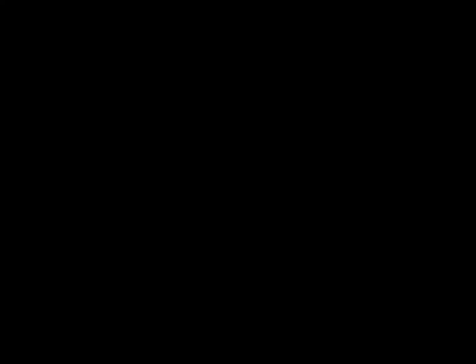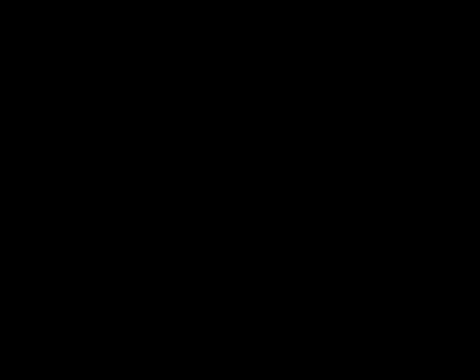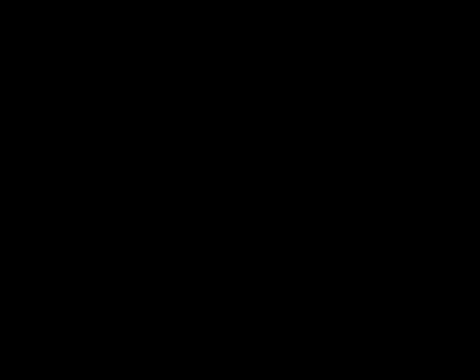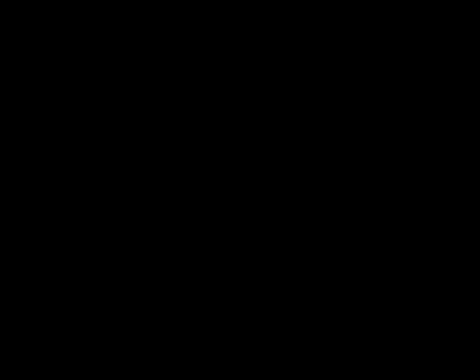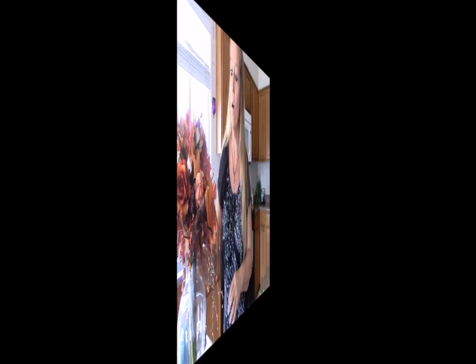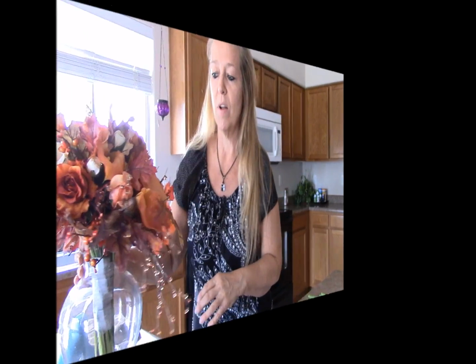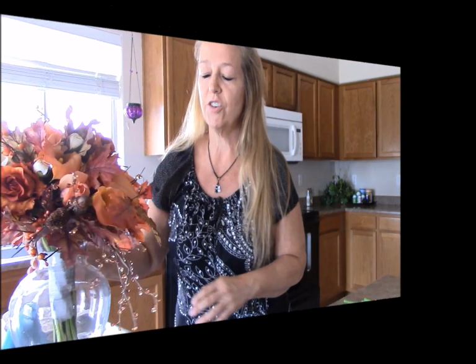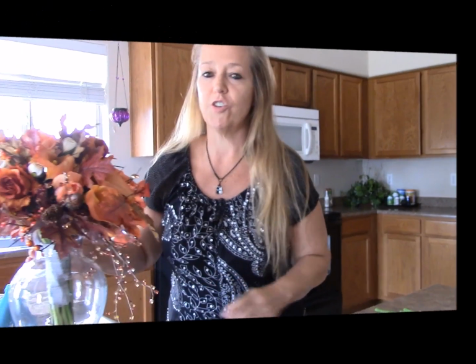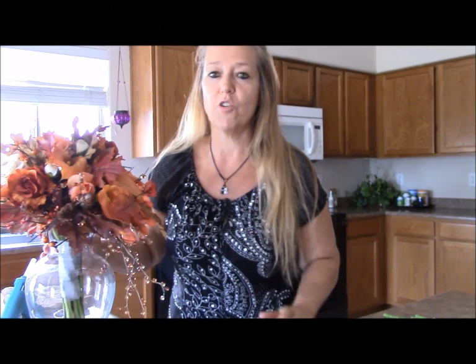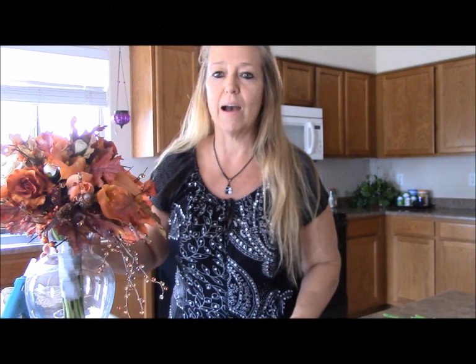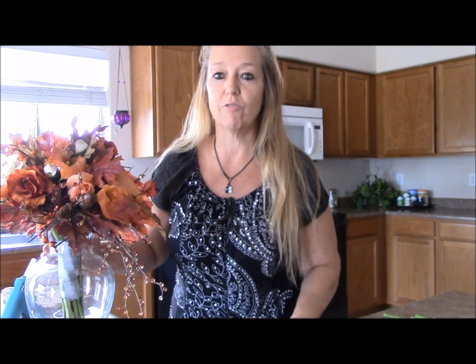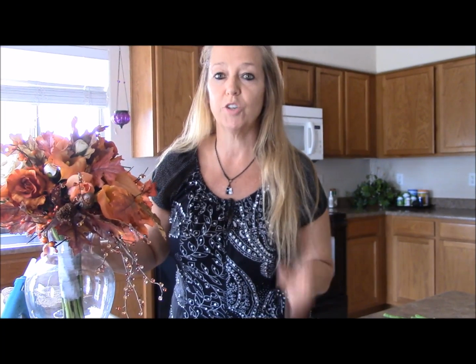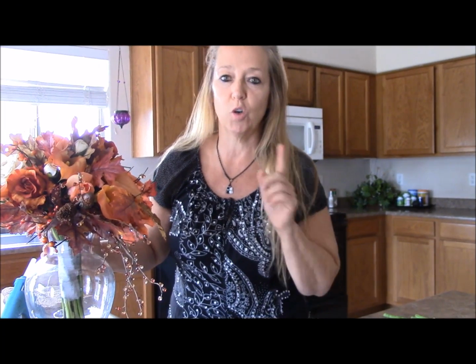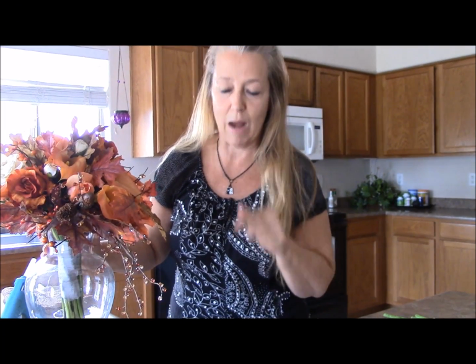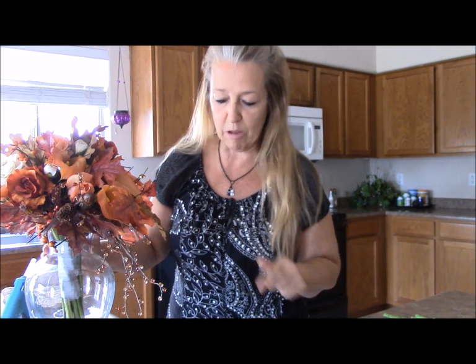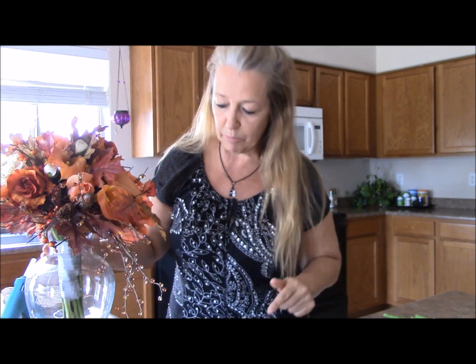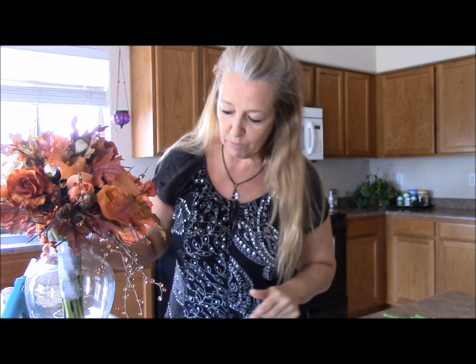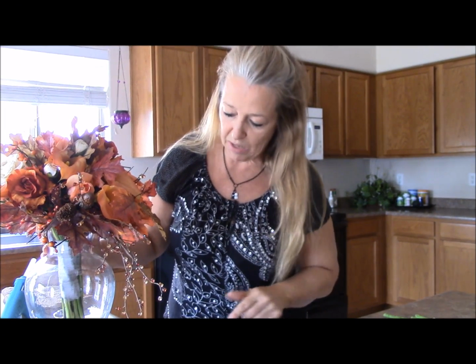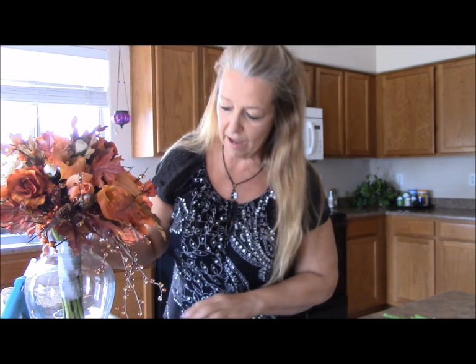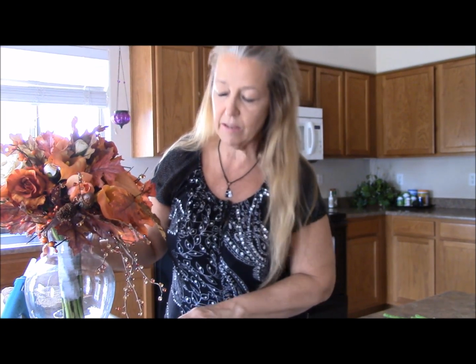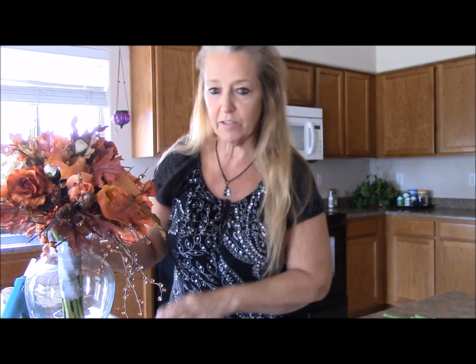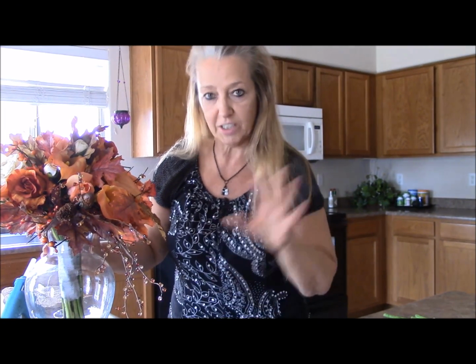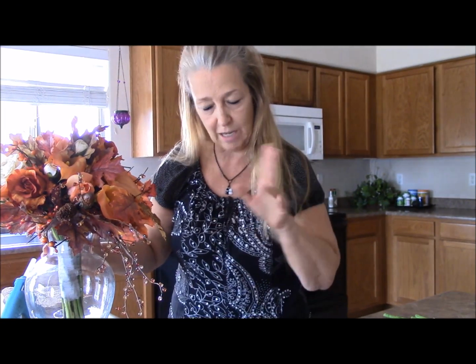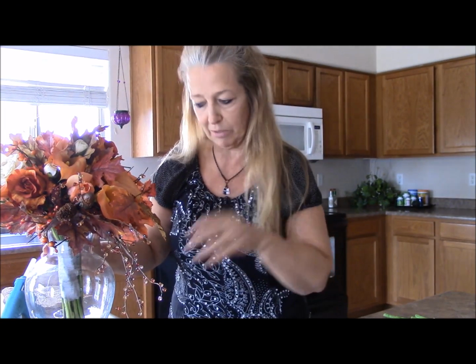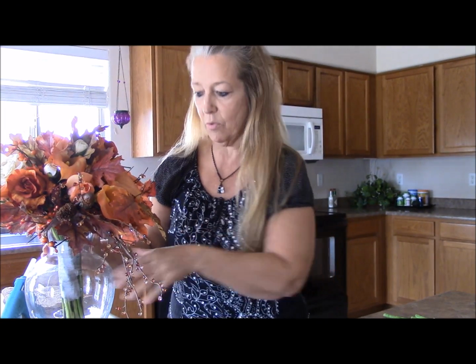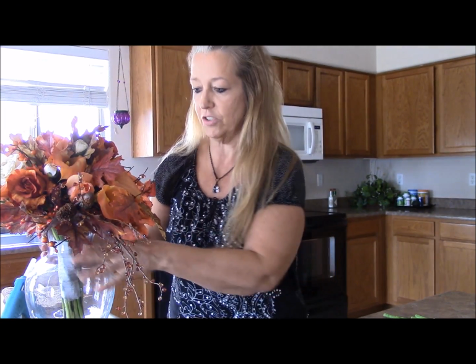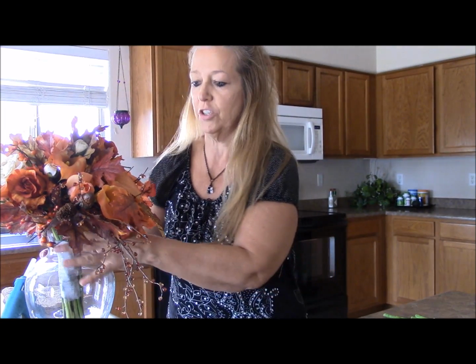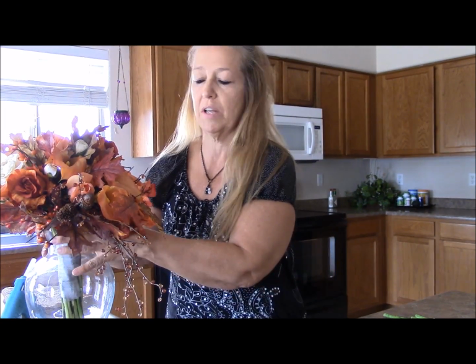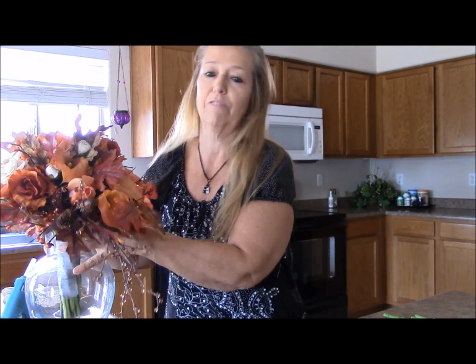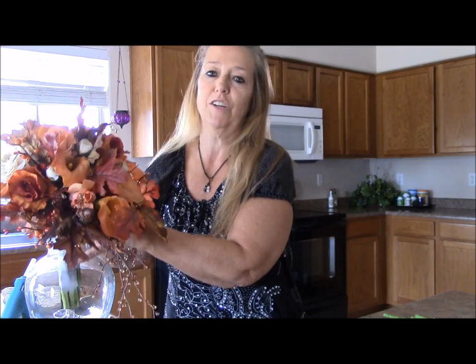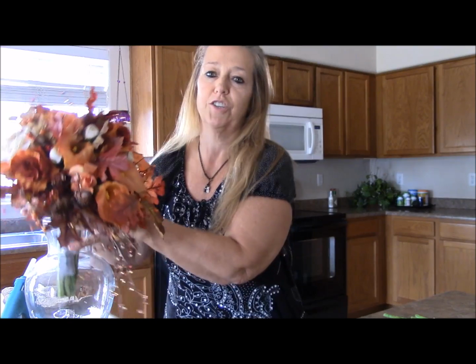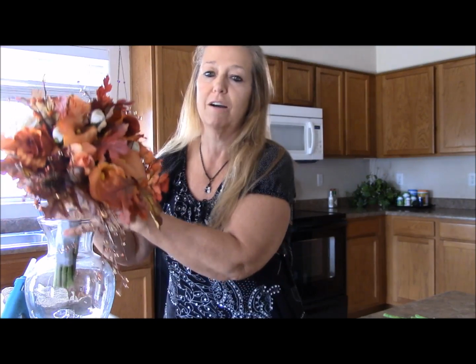Today I want to show you how to wrap up your bouquet — a couple different ways you can do it and how to finish it off.